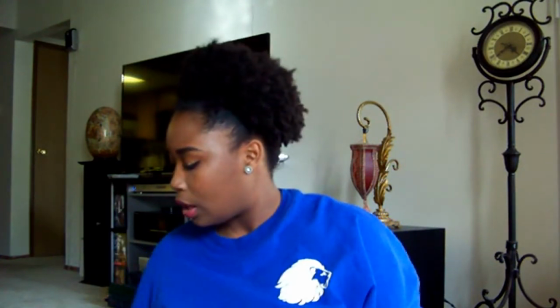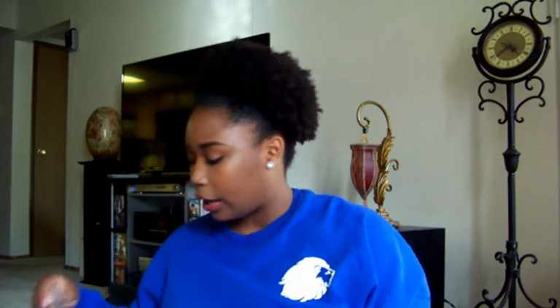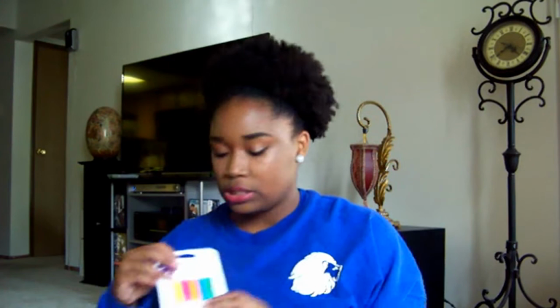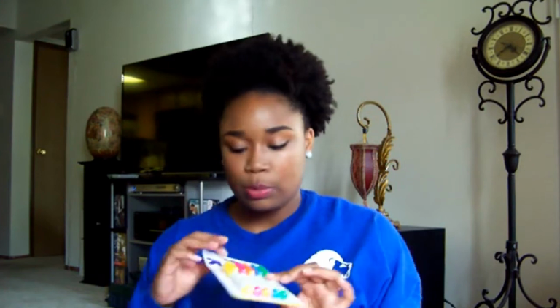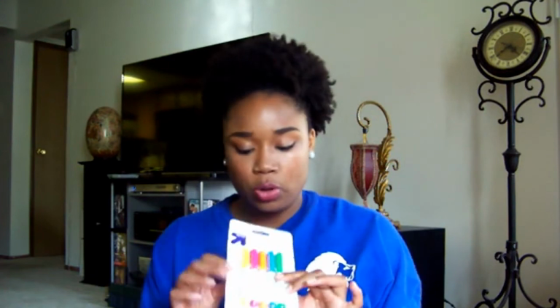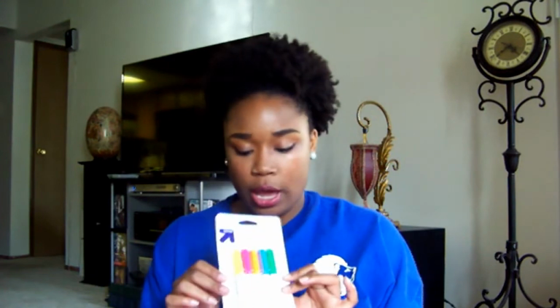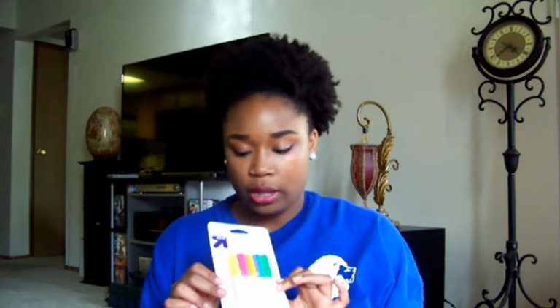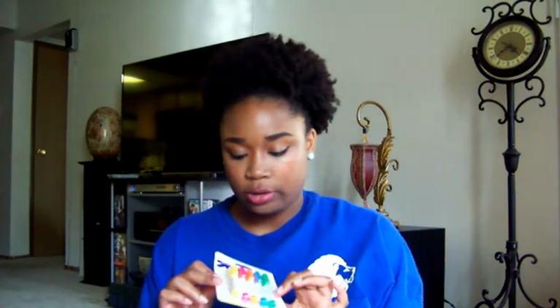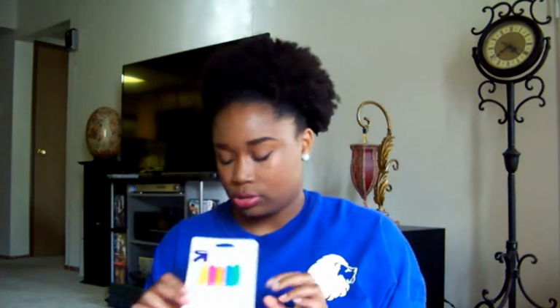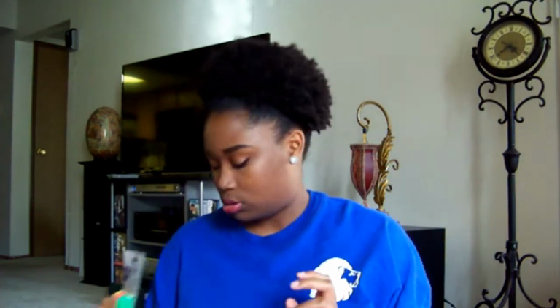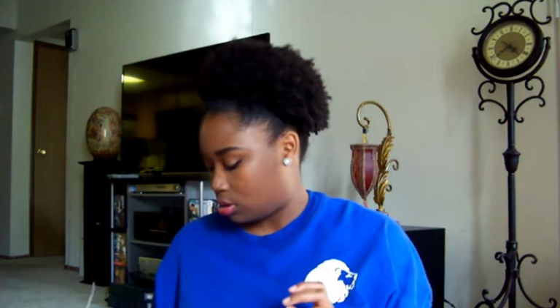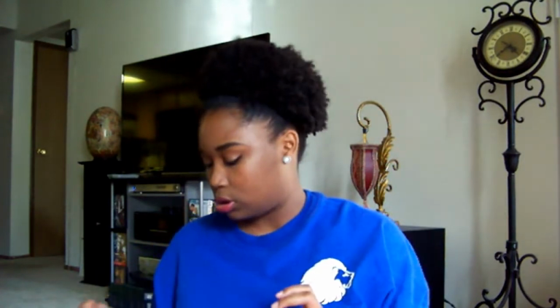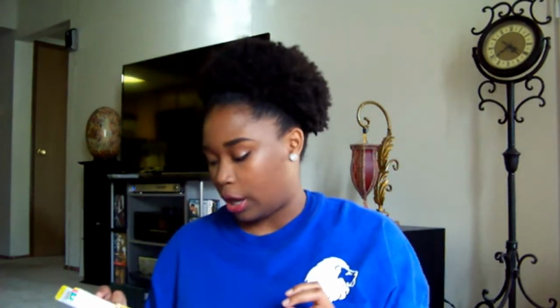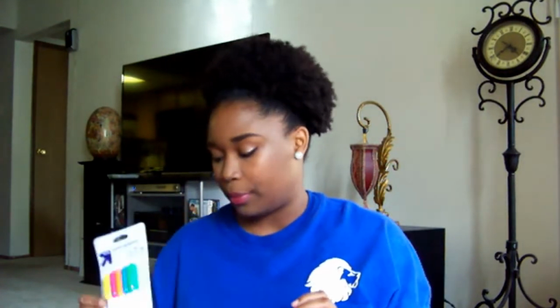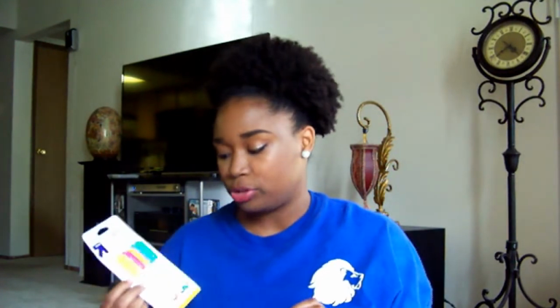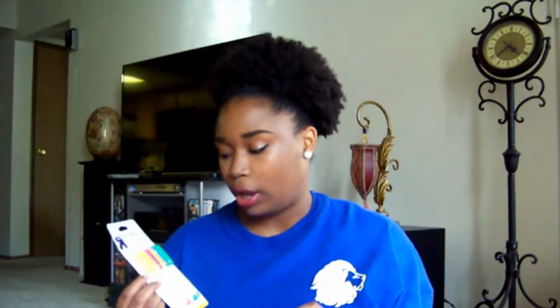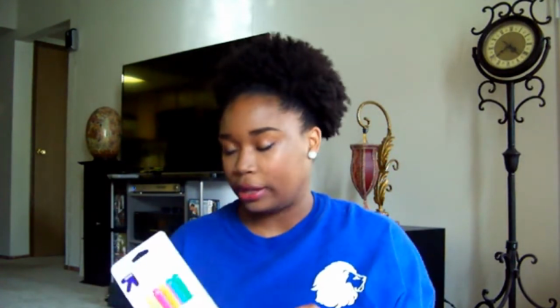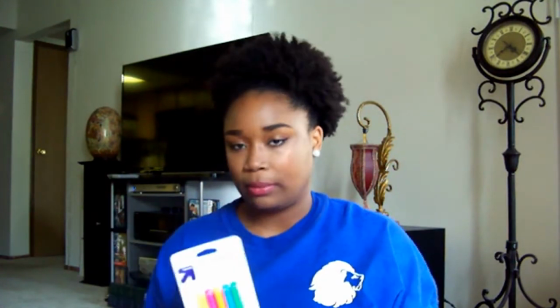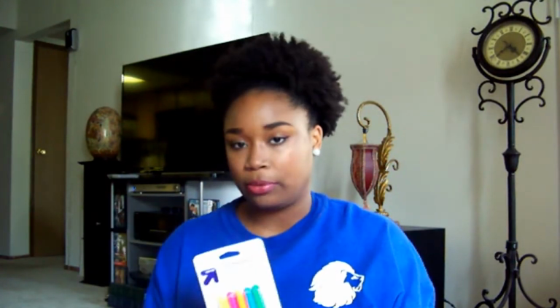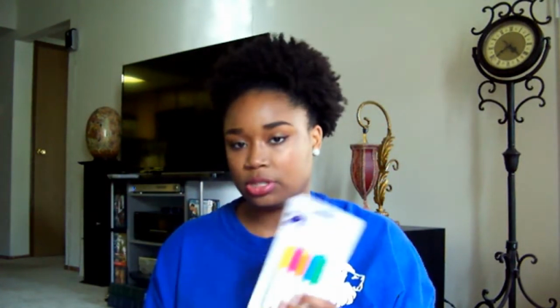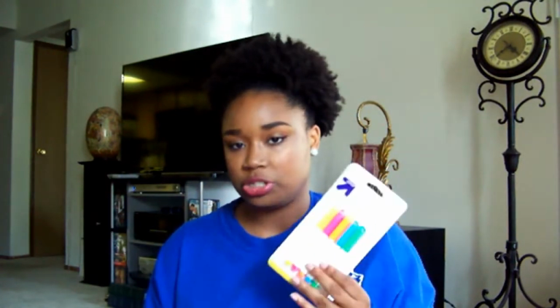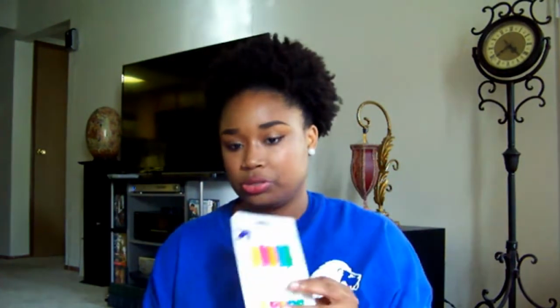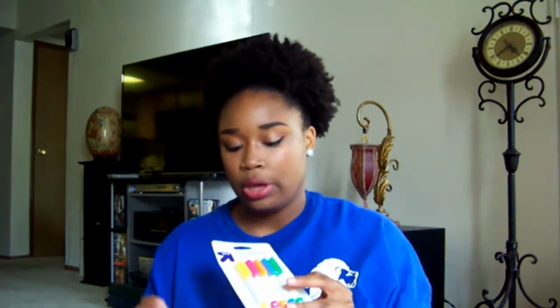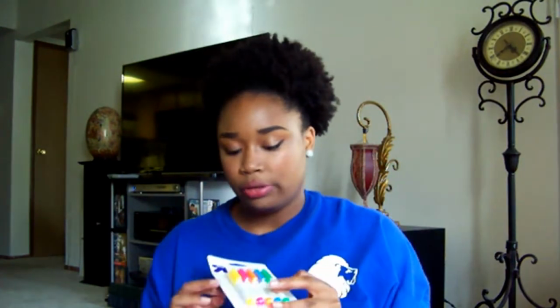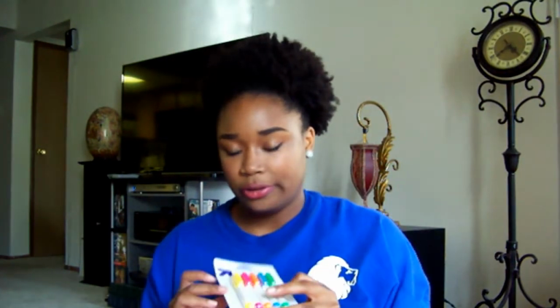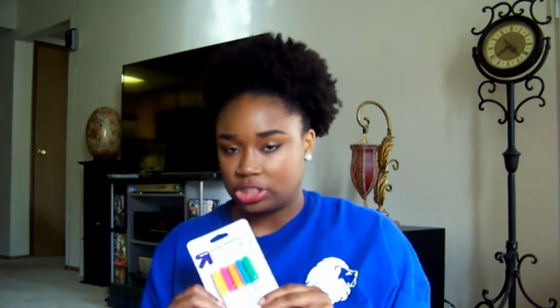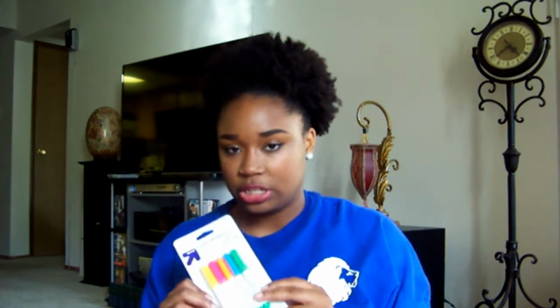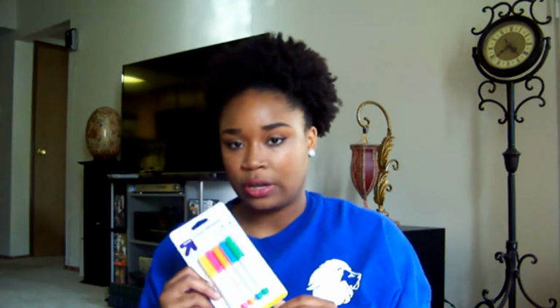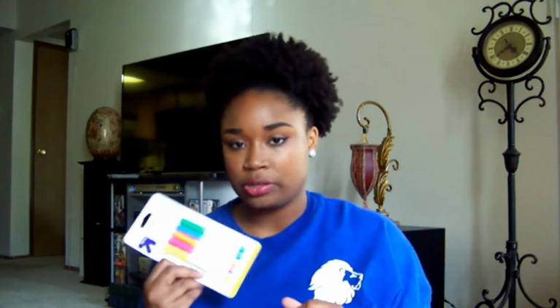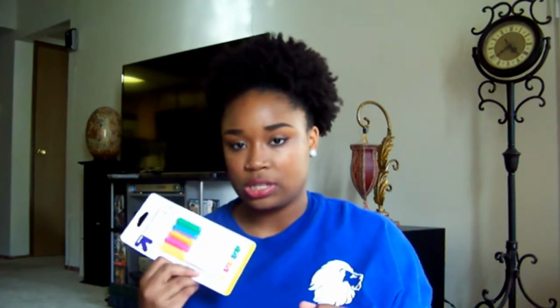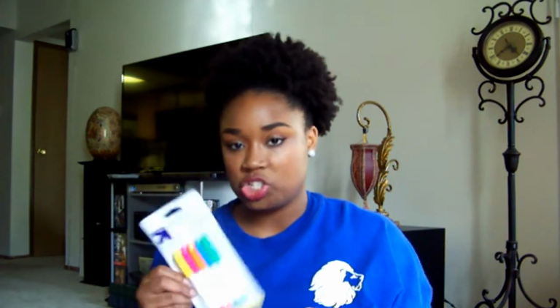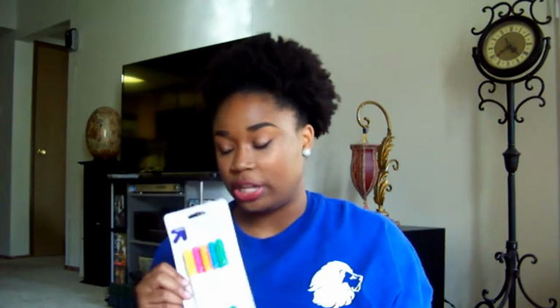I got some cool highlighters. I'm going to try highlighting my textbook this year, so I got different colors instead of just yellow.